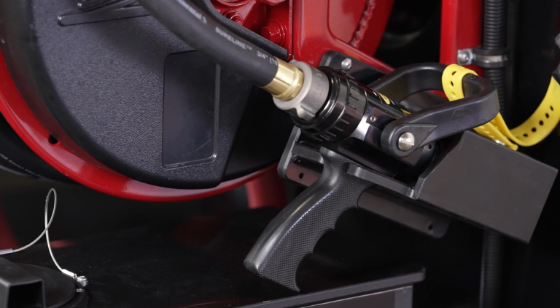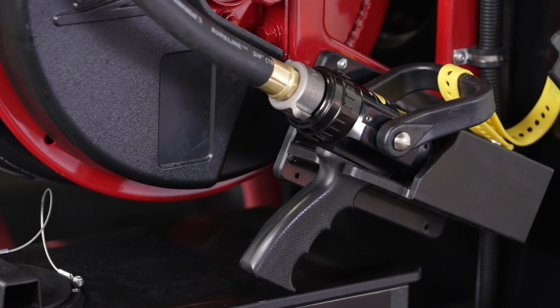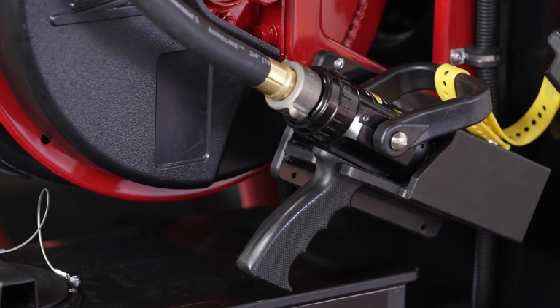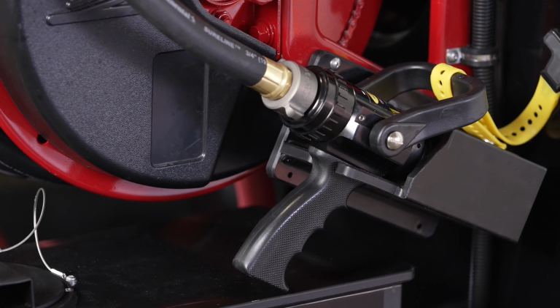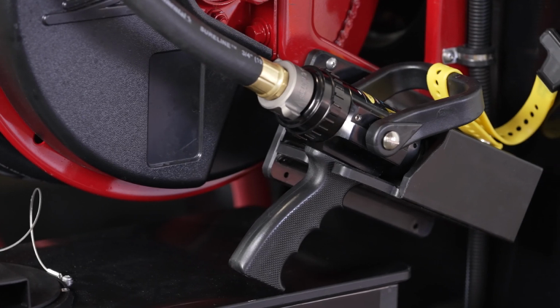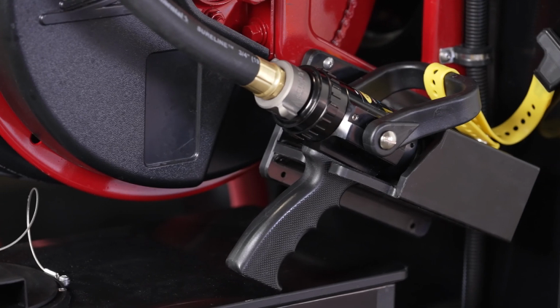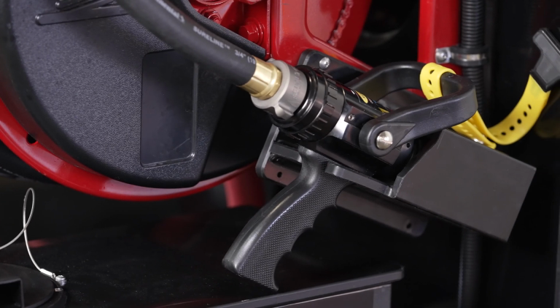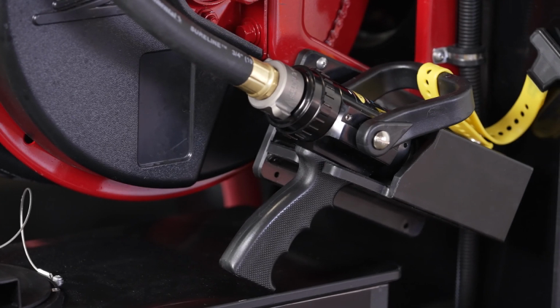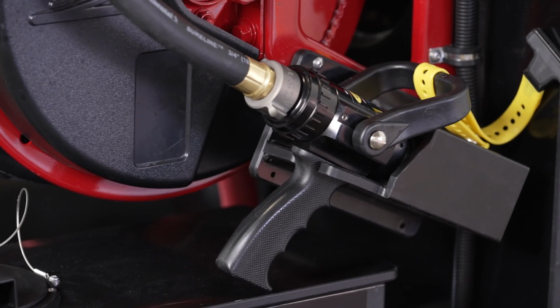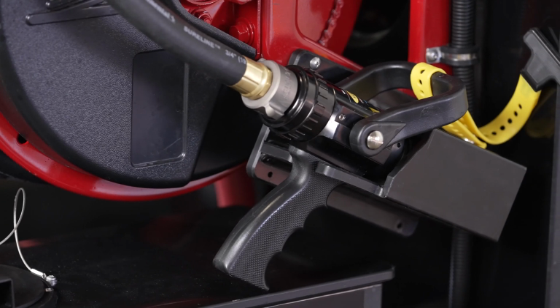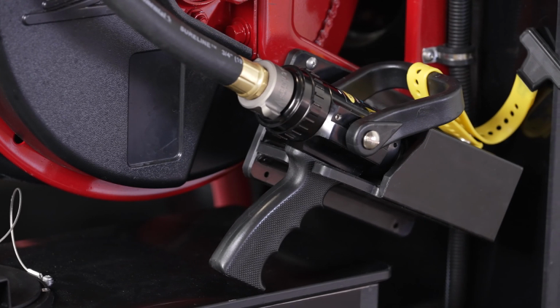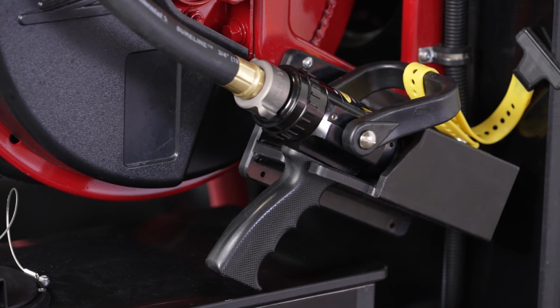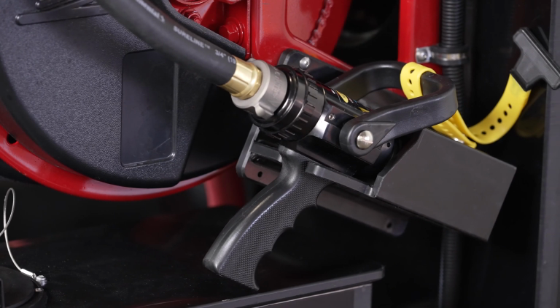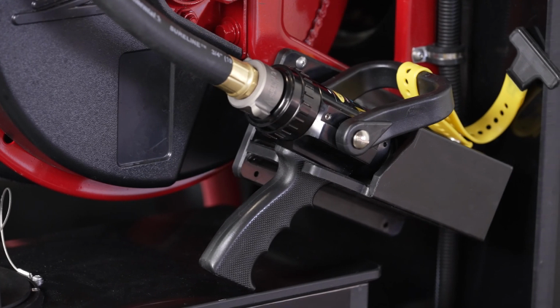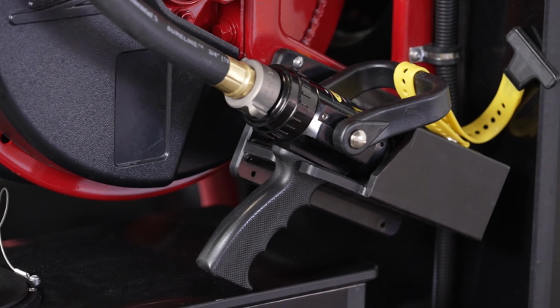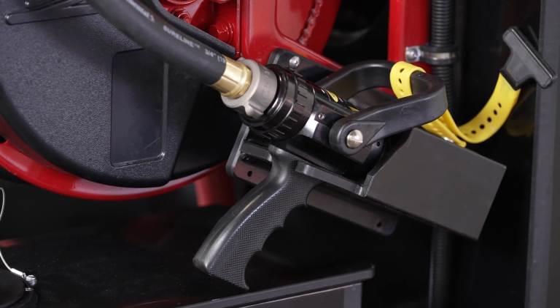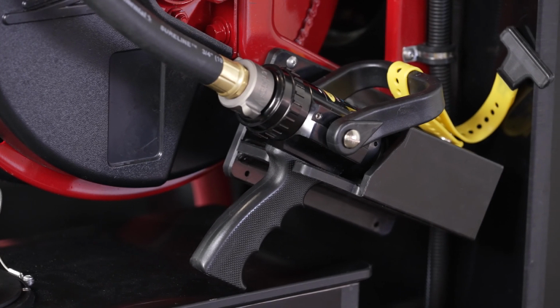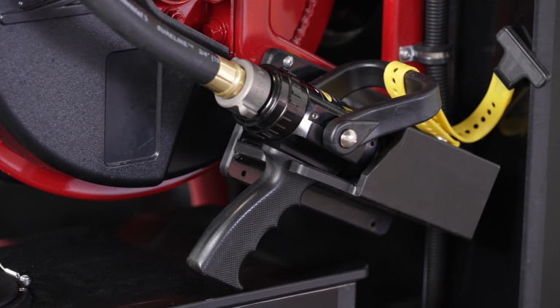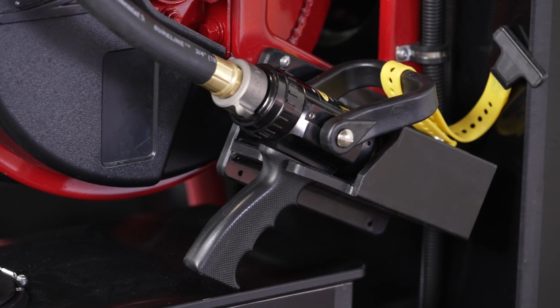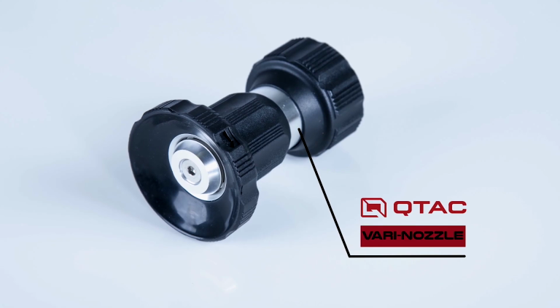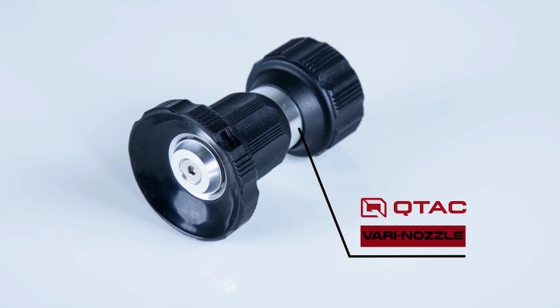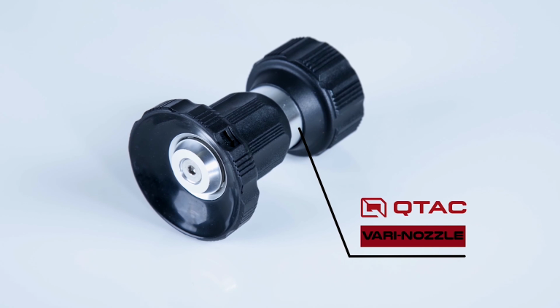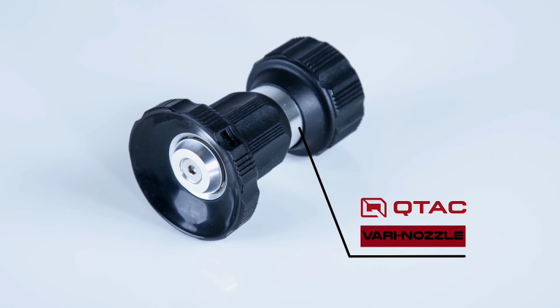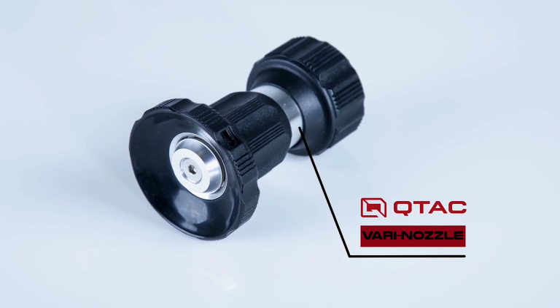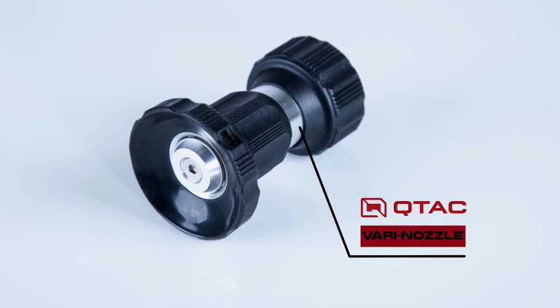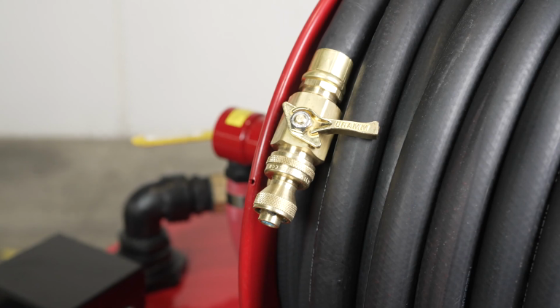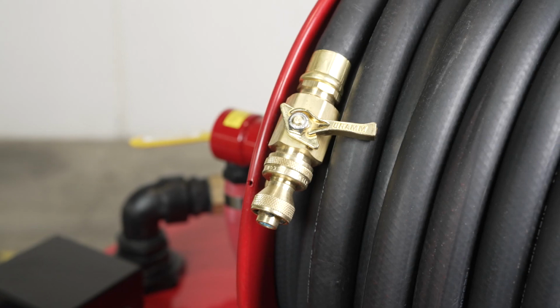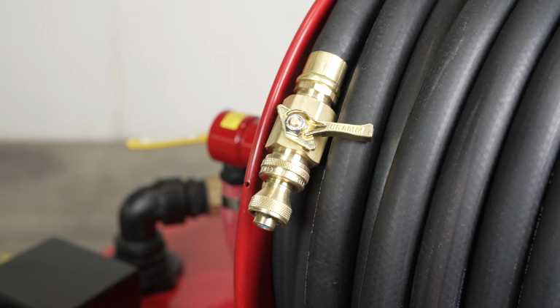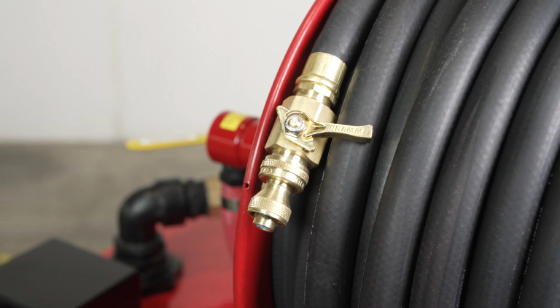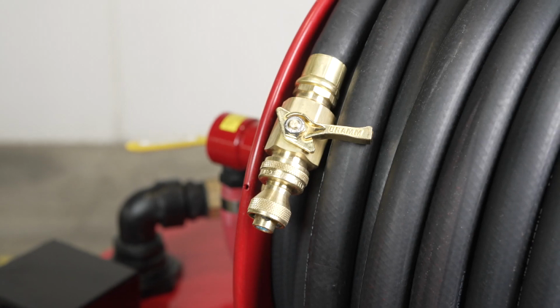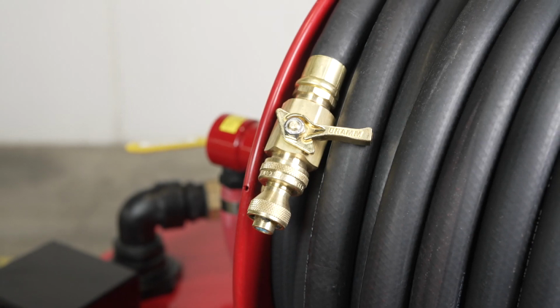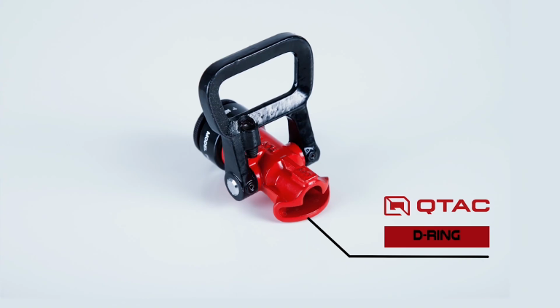Then we have the Viper nozzle shown here with a pistol grip and bail shut off. You can also choose from a variety of nozzles that we have available.